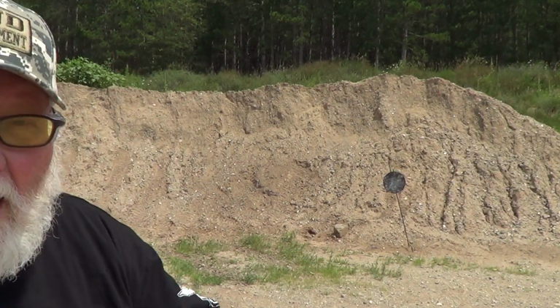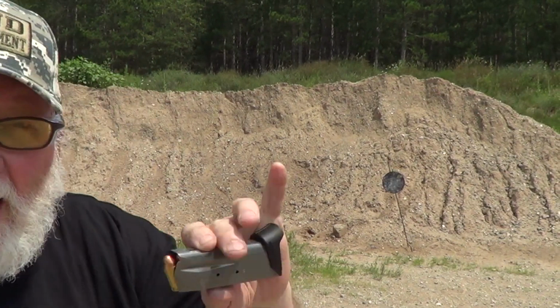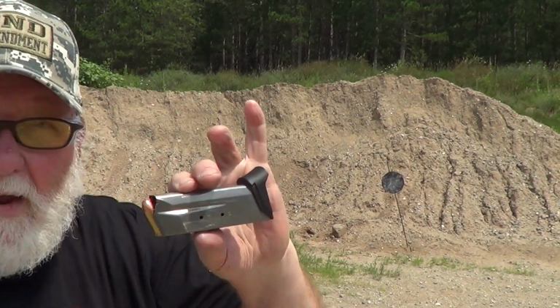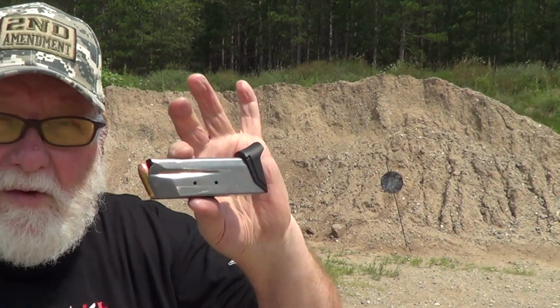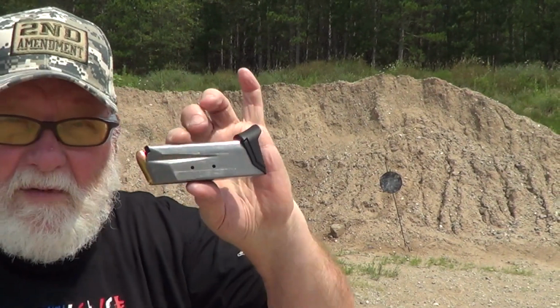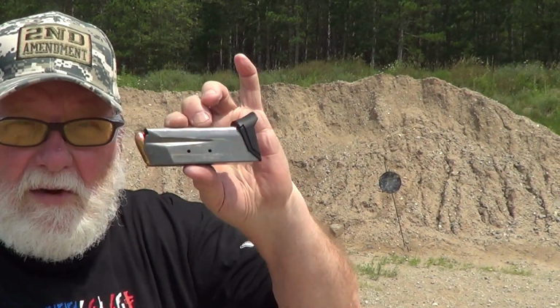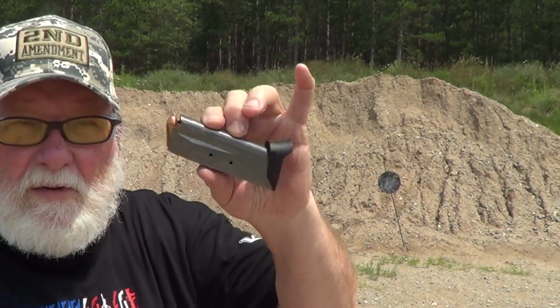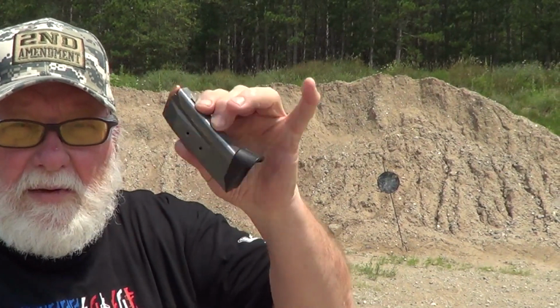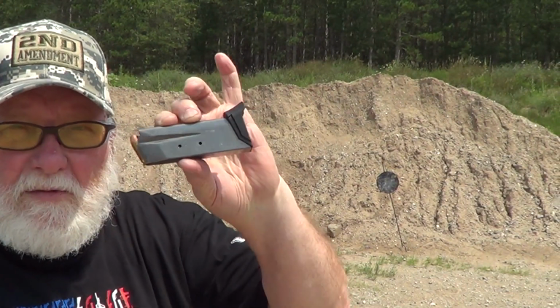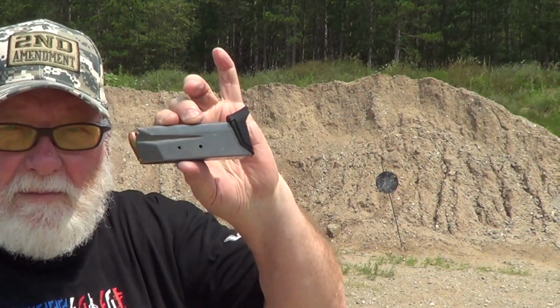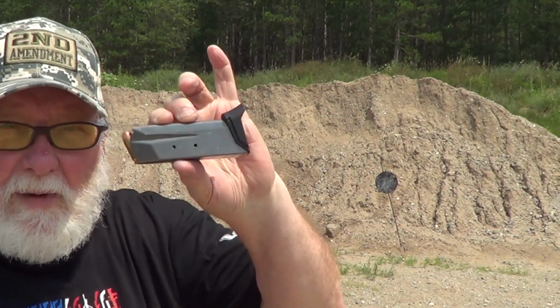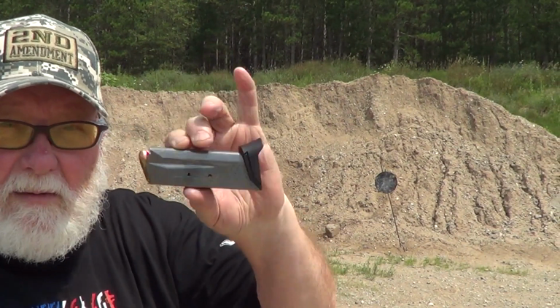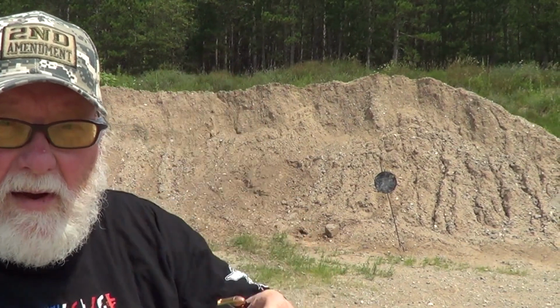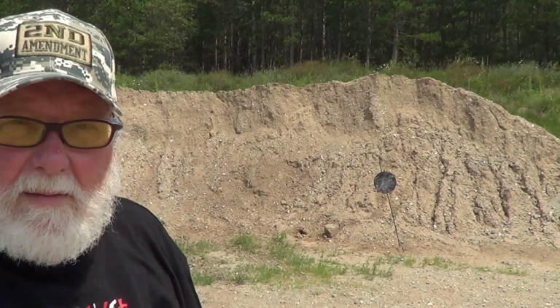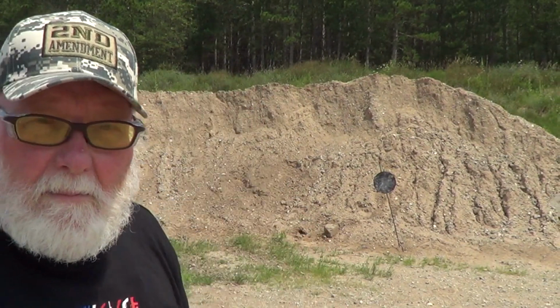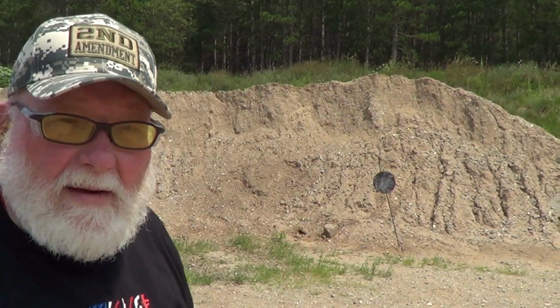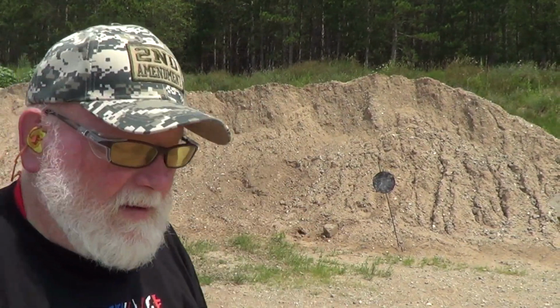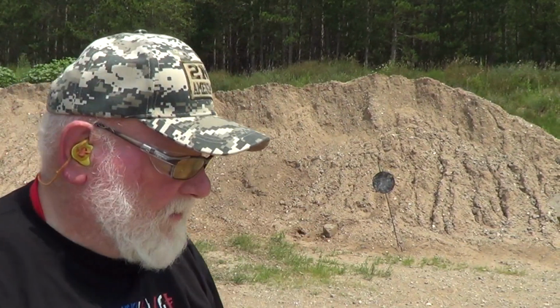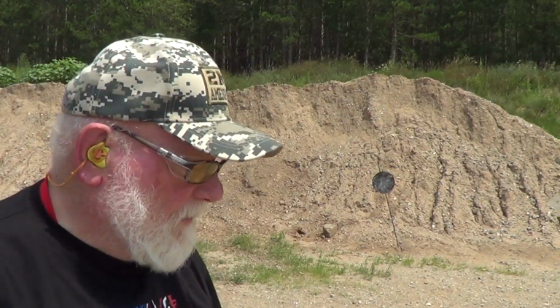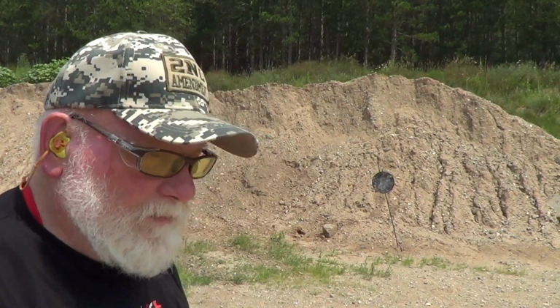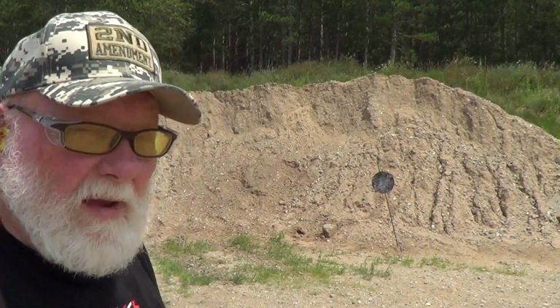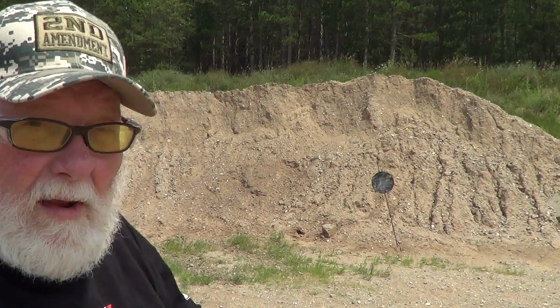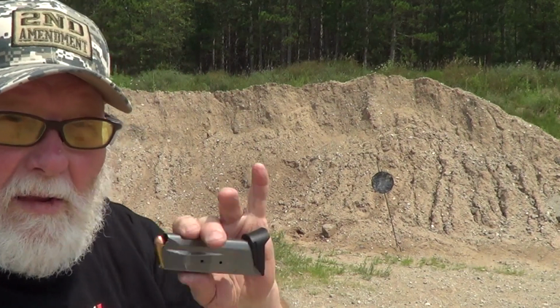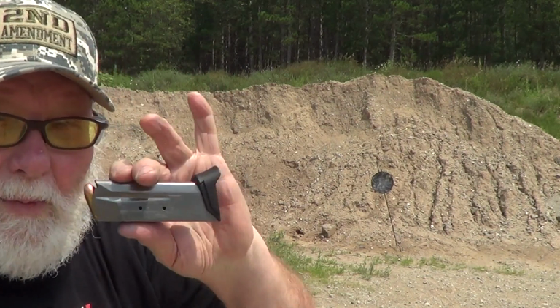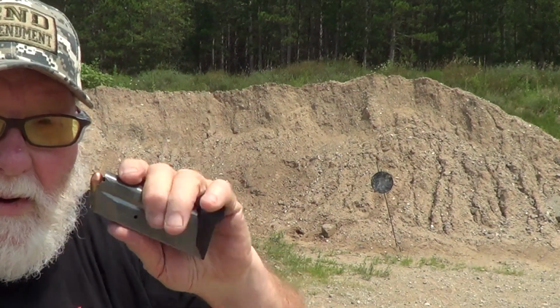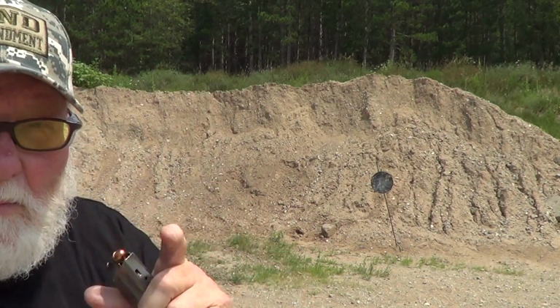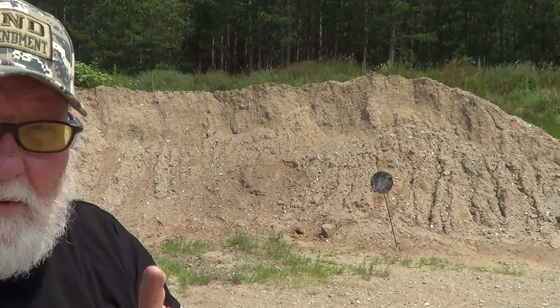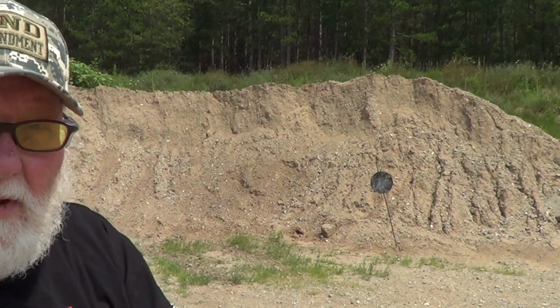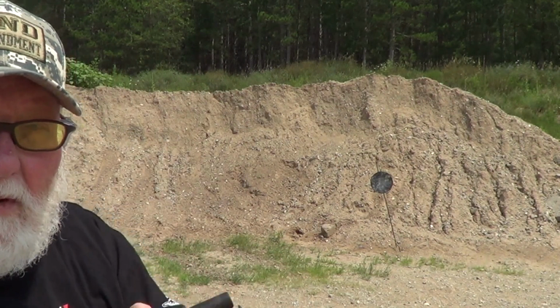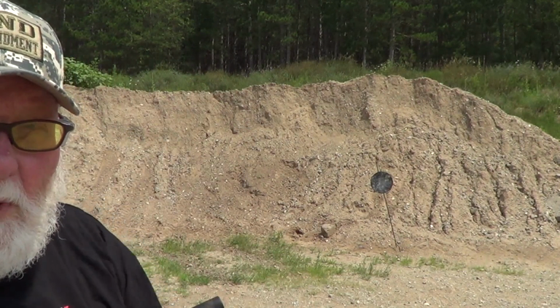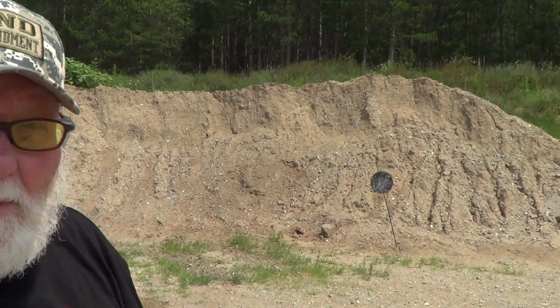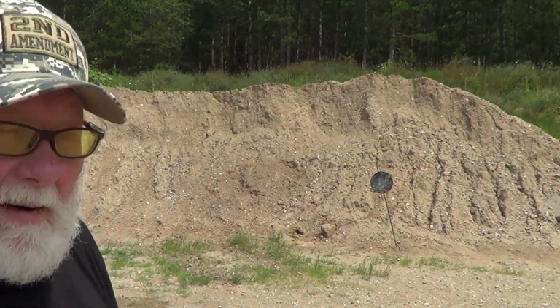They're seven round magazines — three of them come with the Pro model.